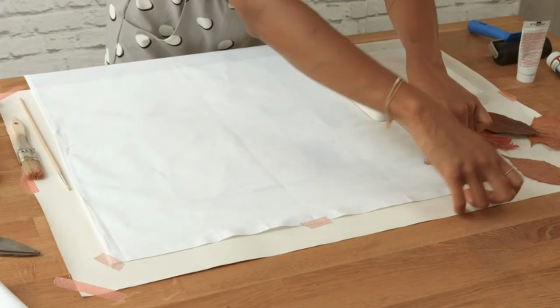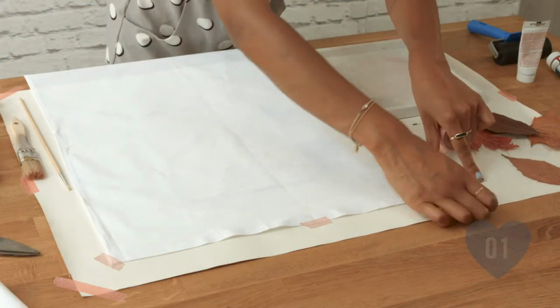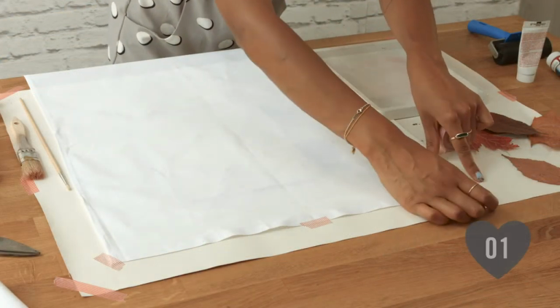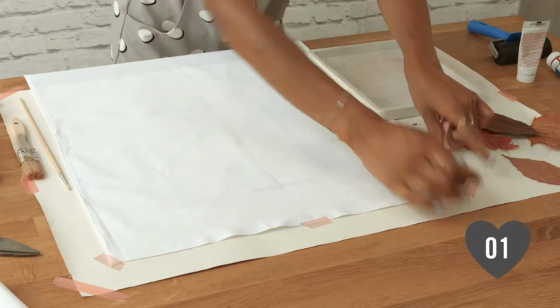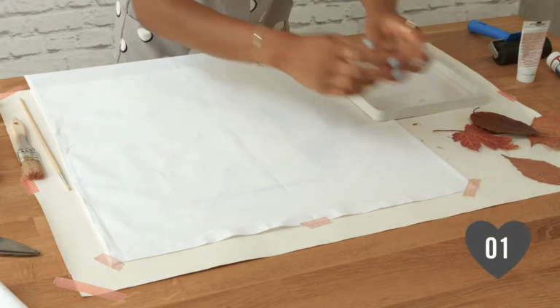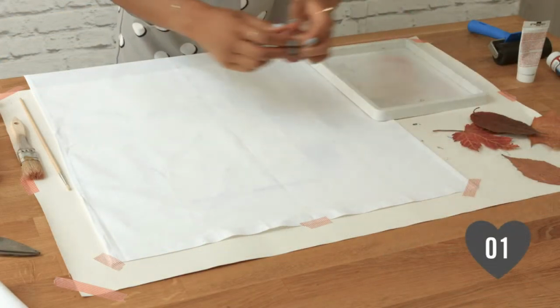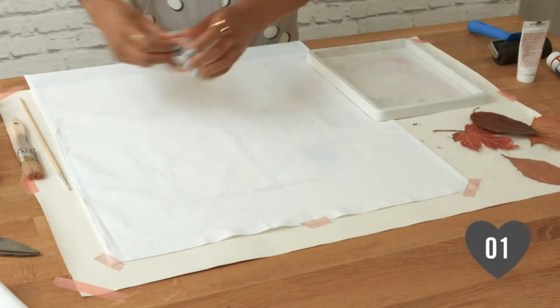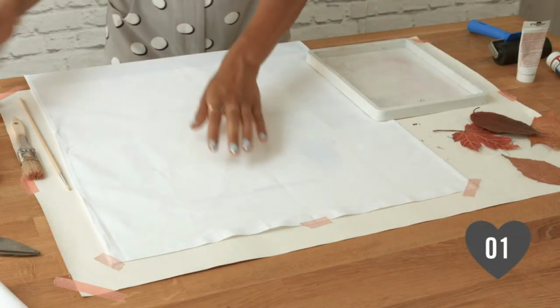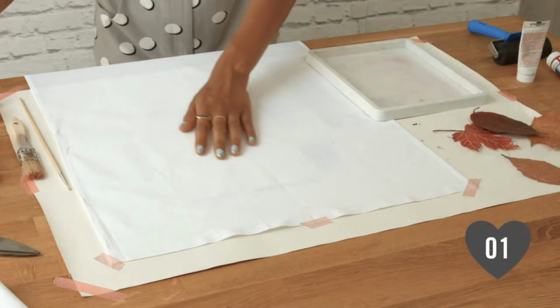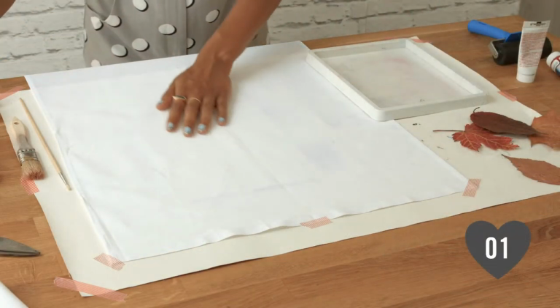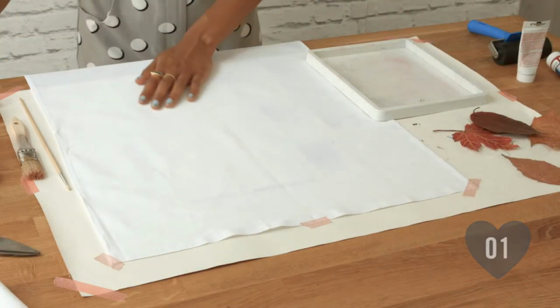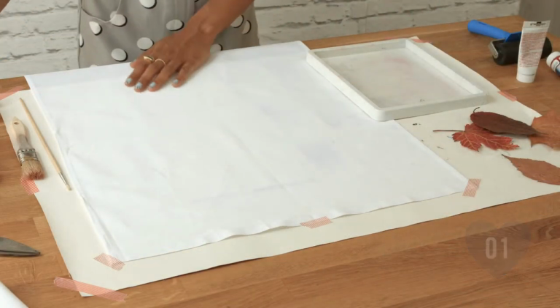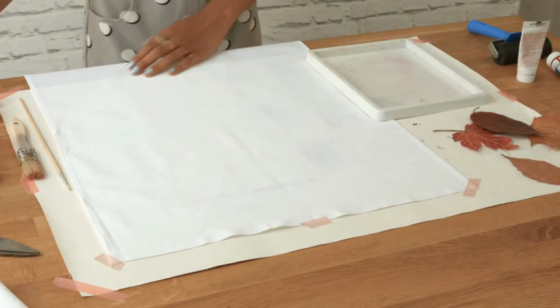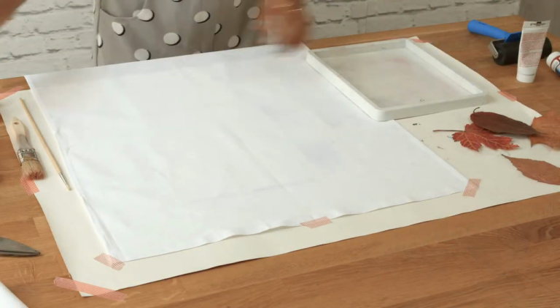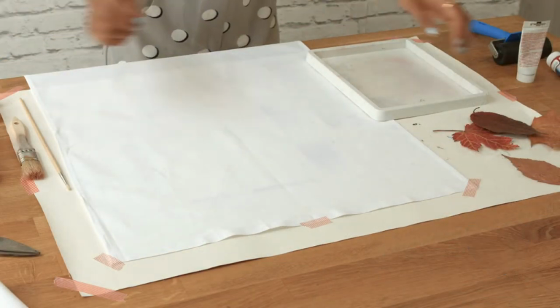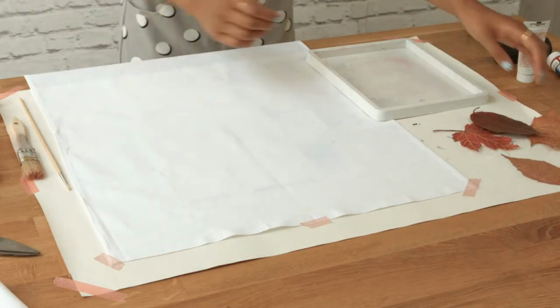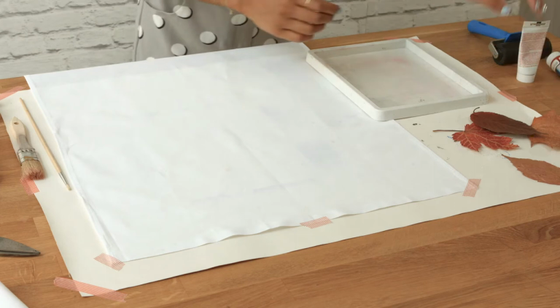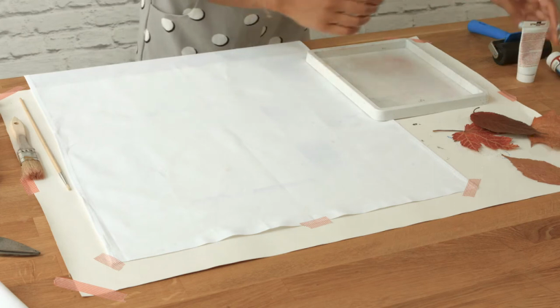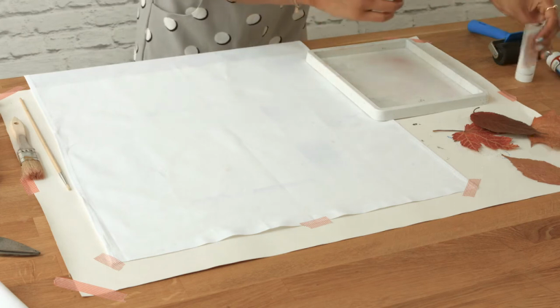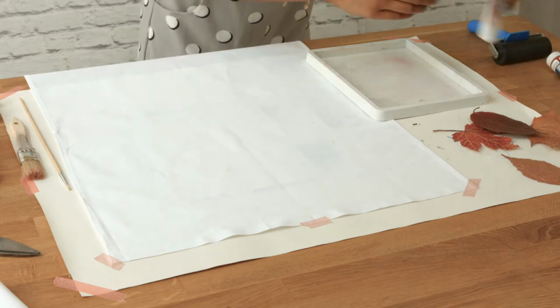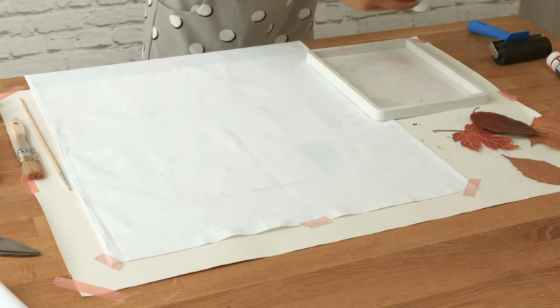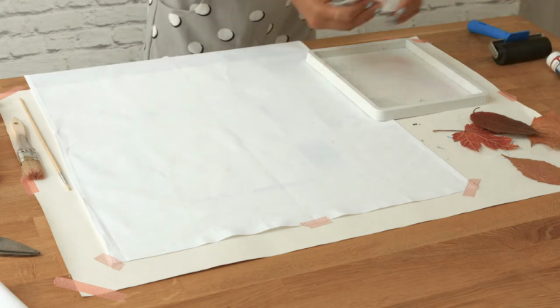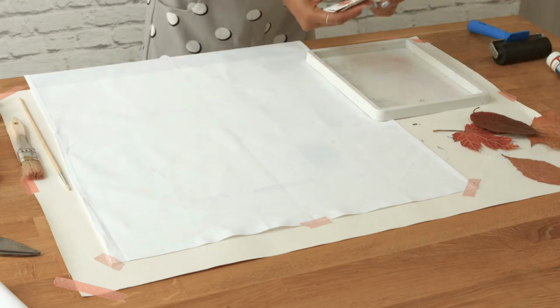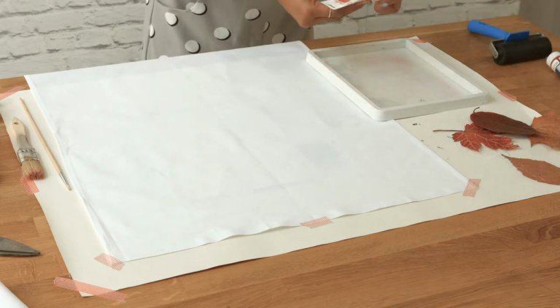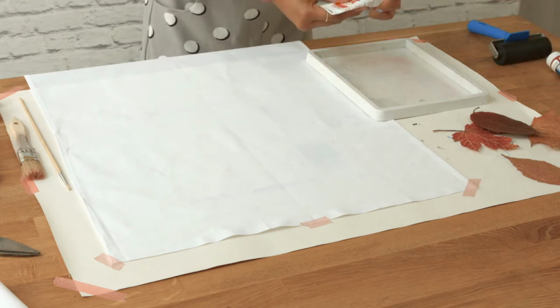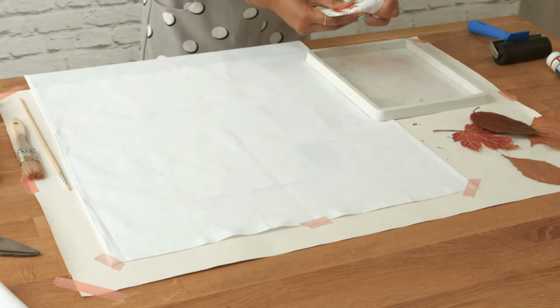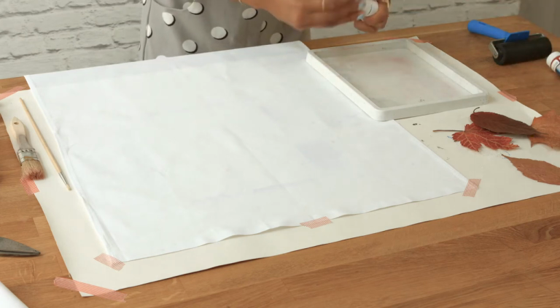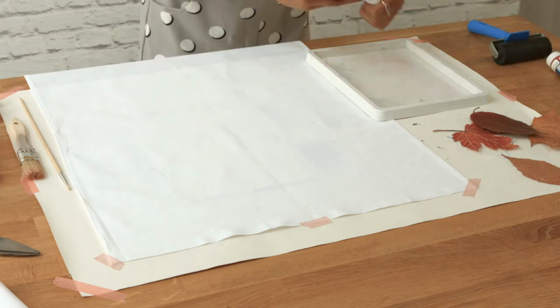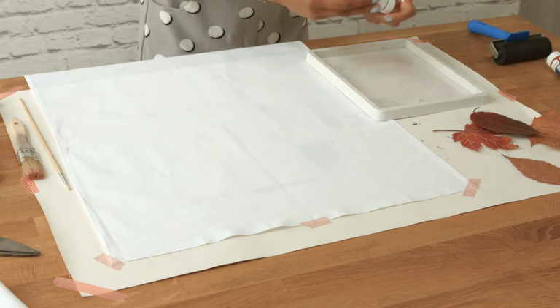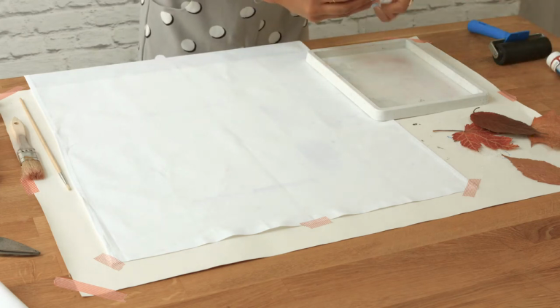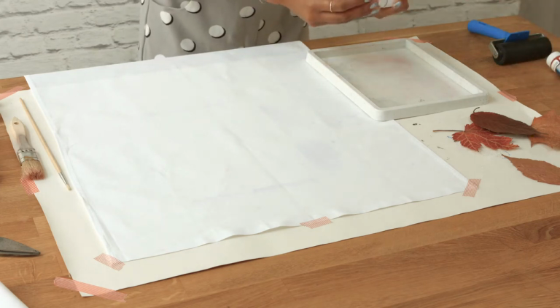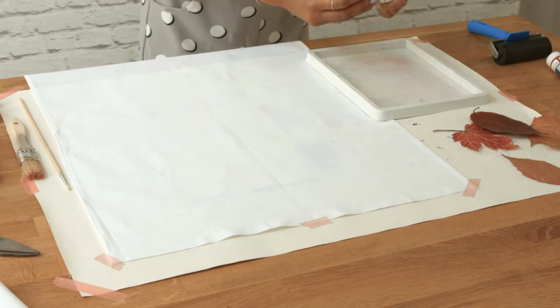Step 1. Cover your table to protect it, iron your fabric and tape it down so it doesn't move.